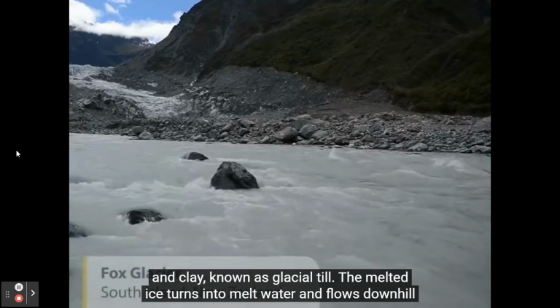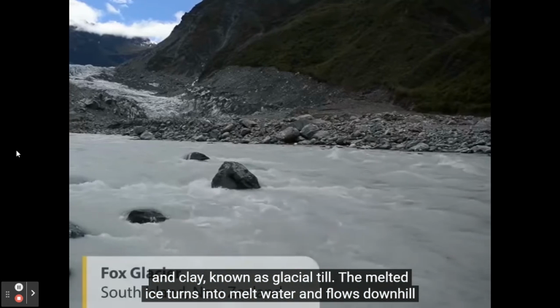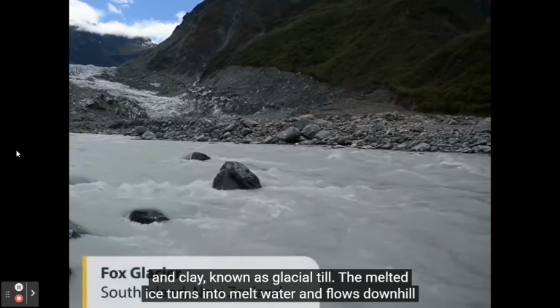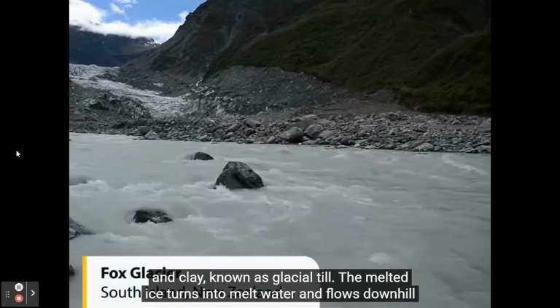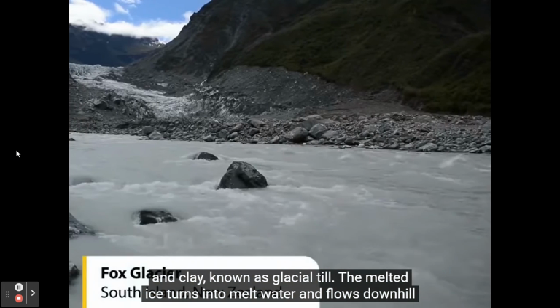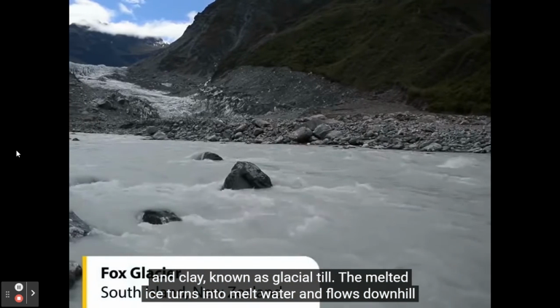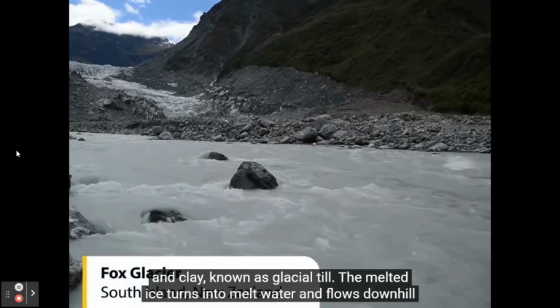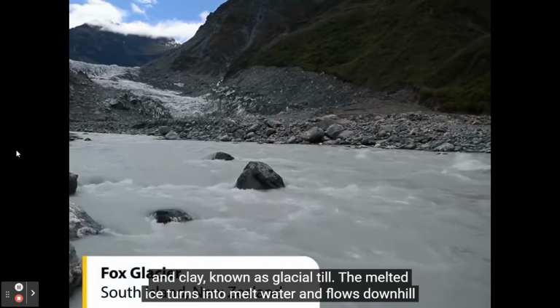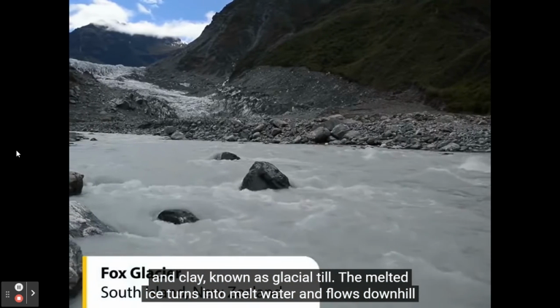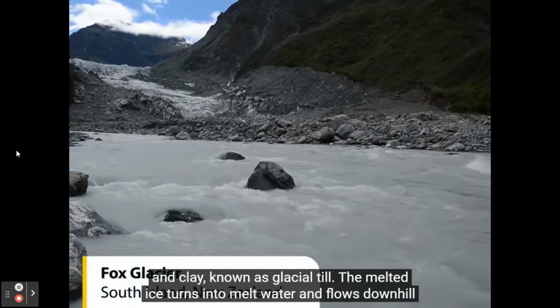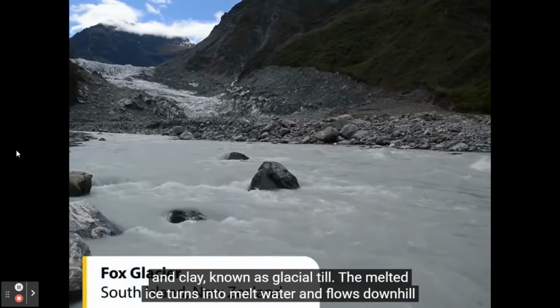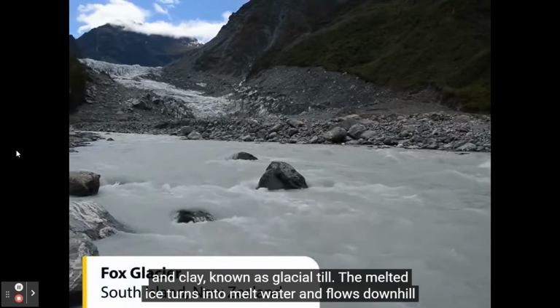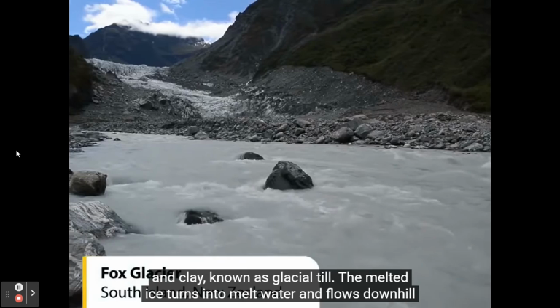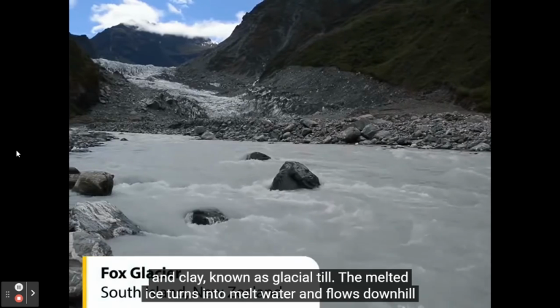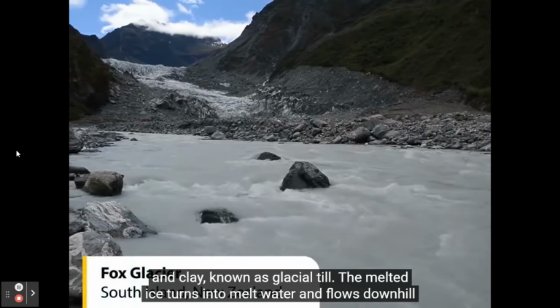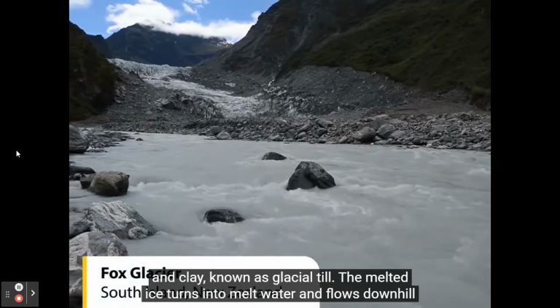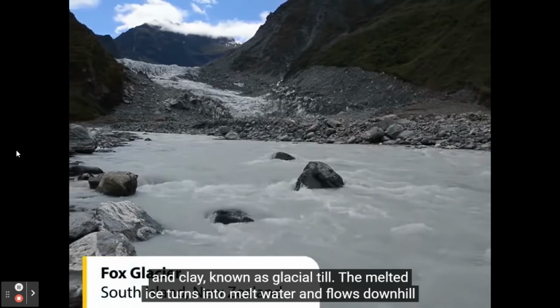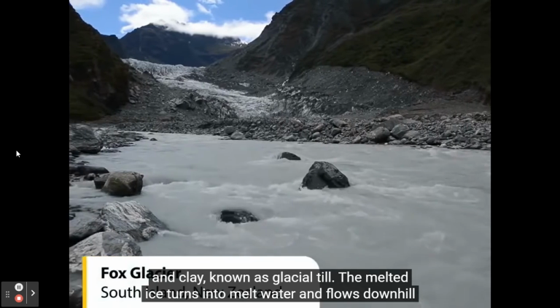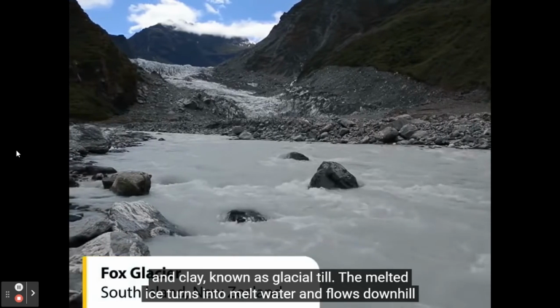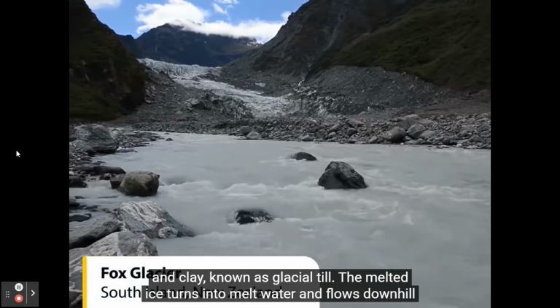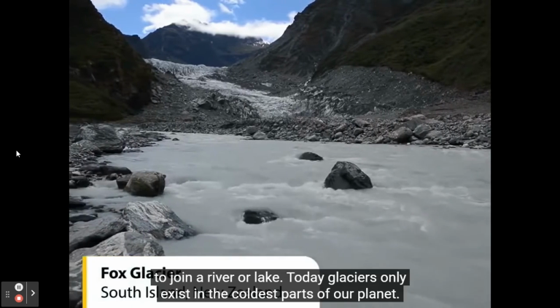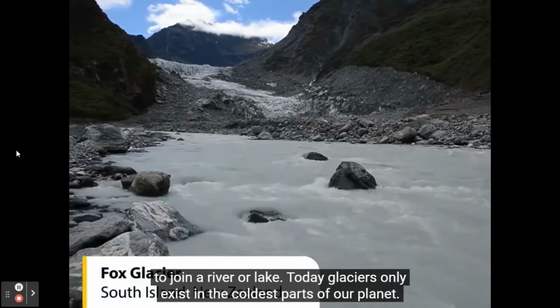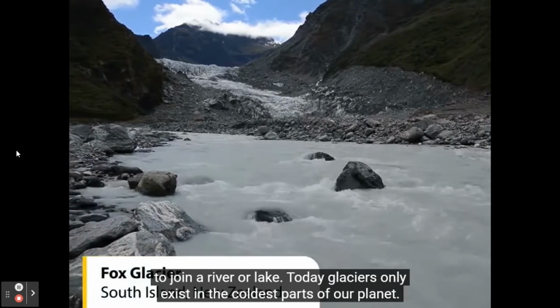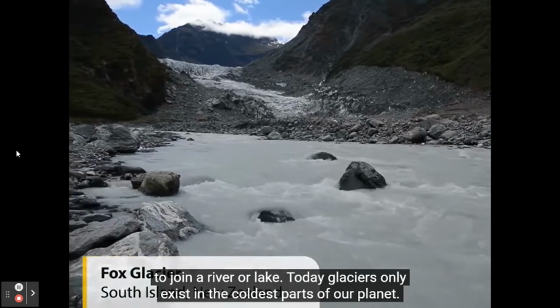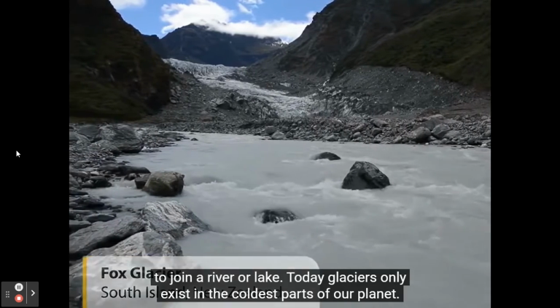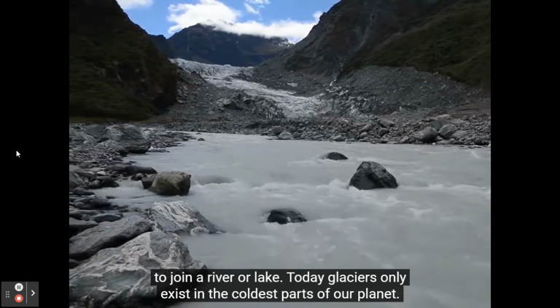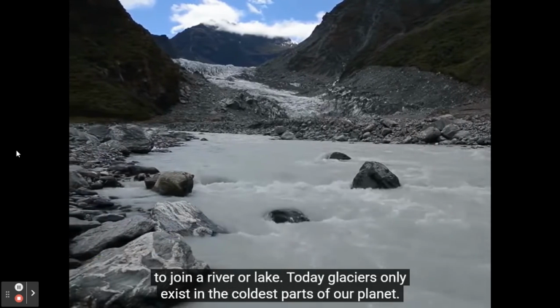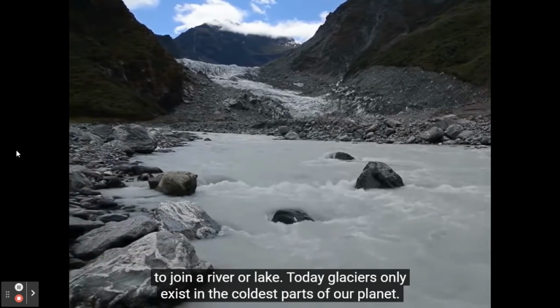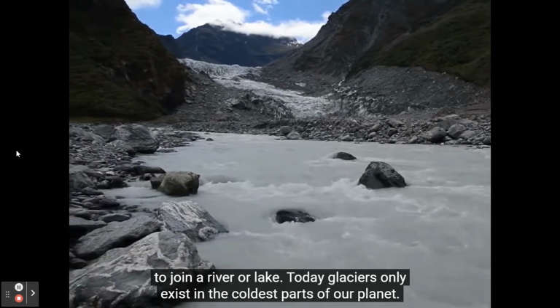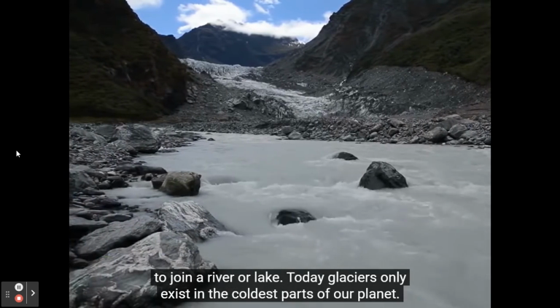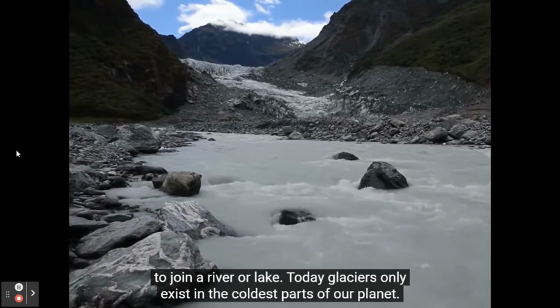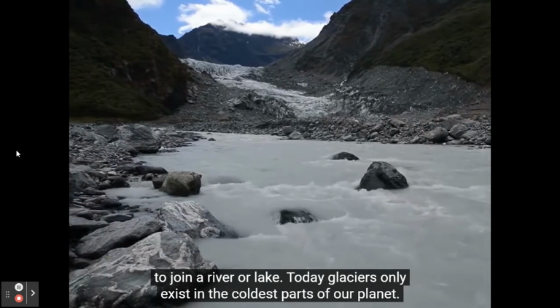The melted ice turns into meltwater and flows downhill to join a river or lake.